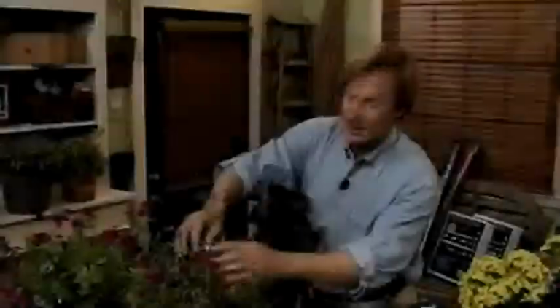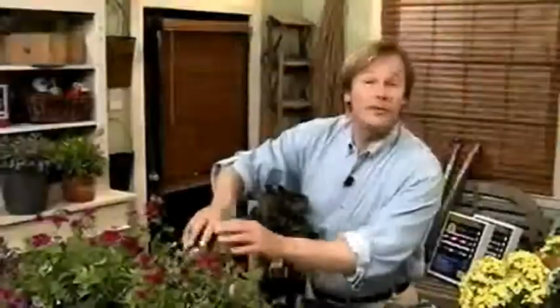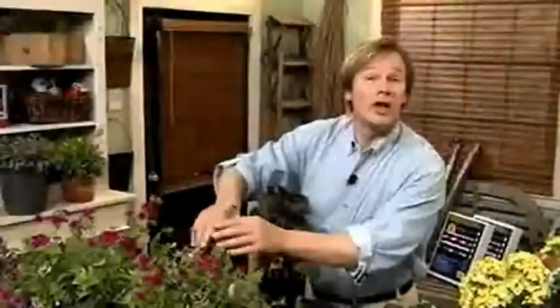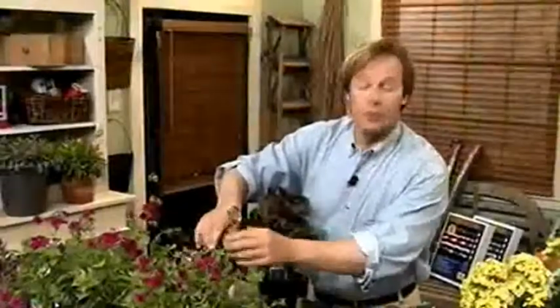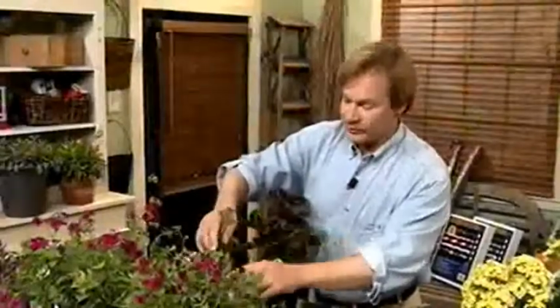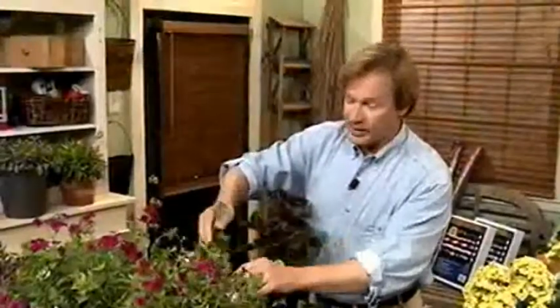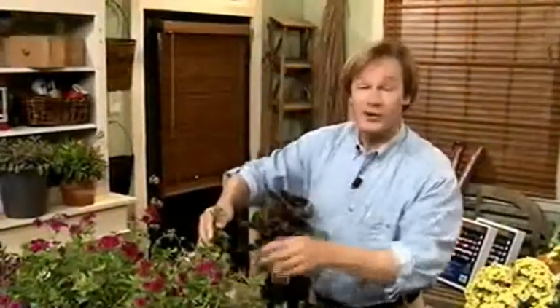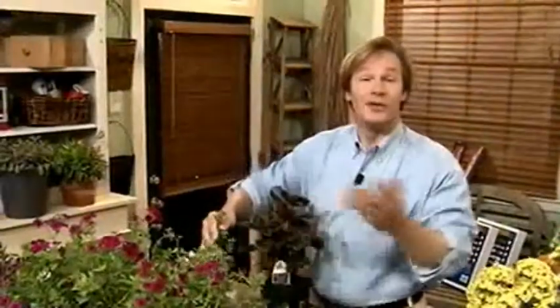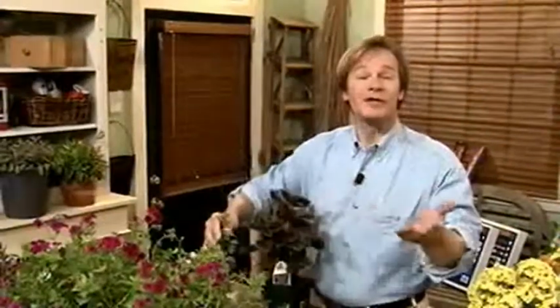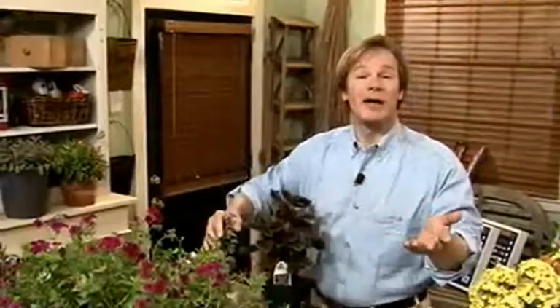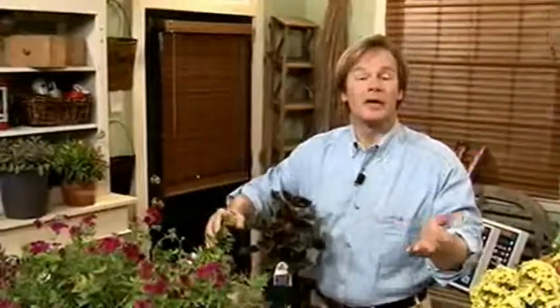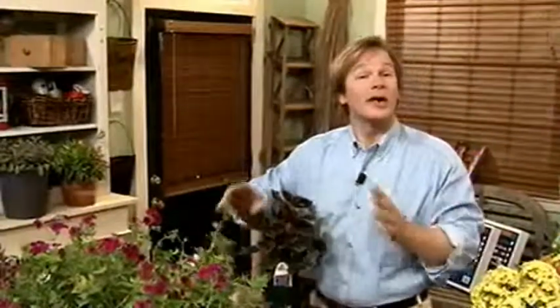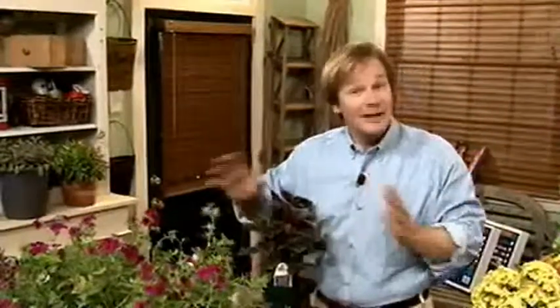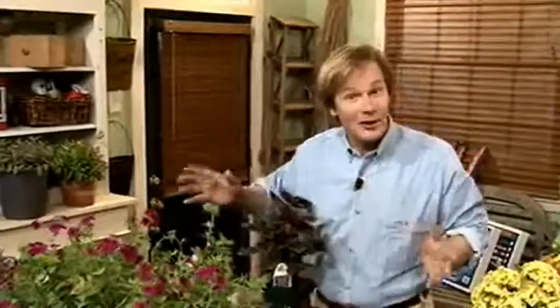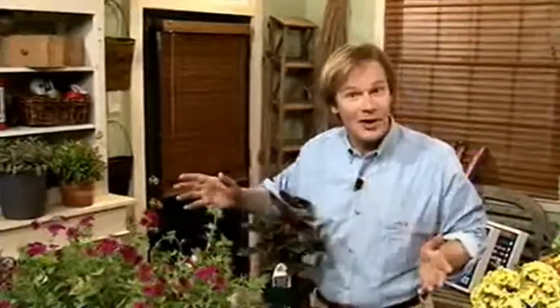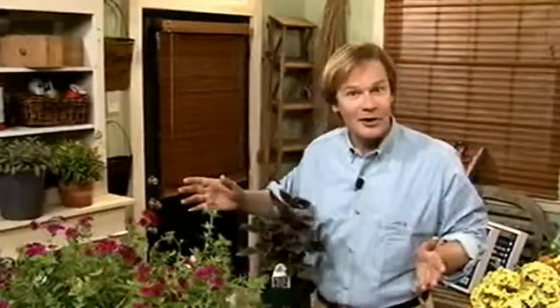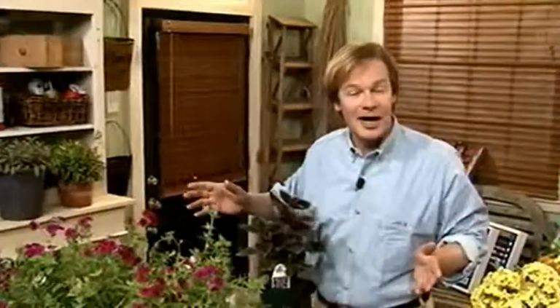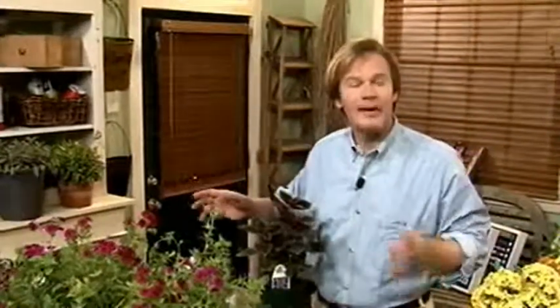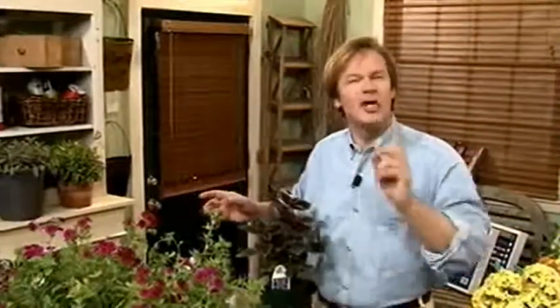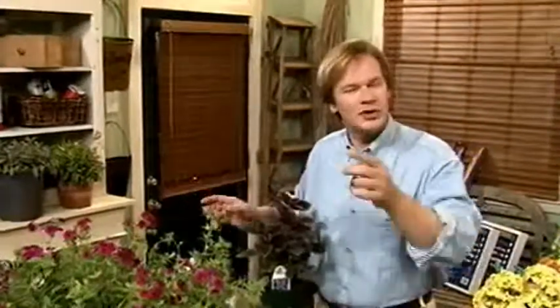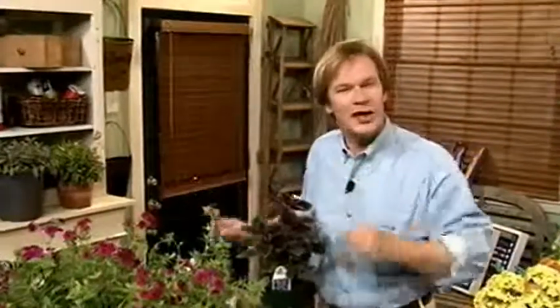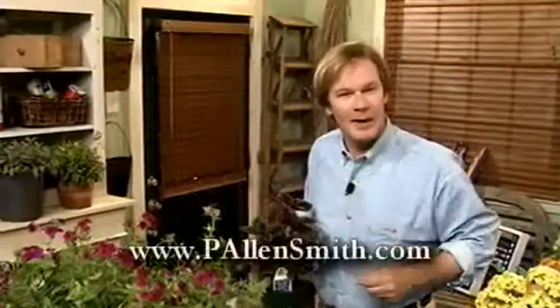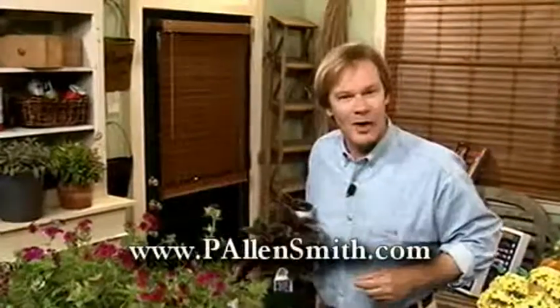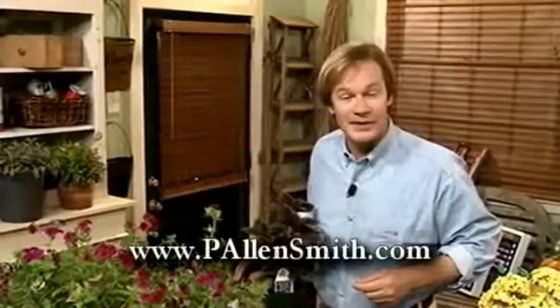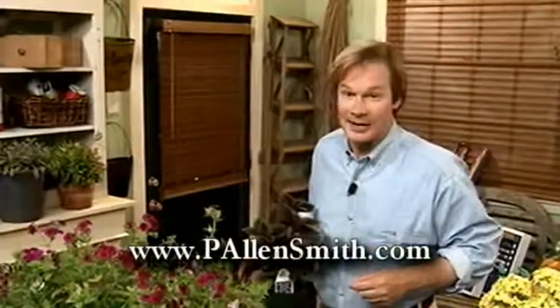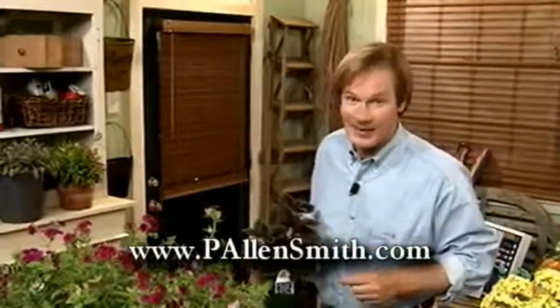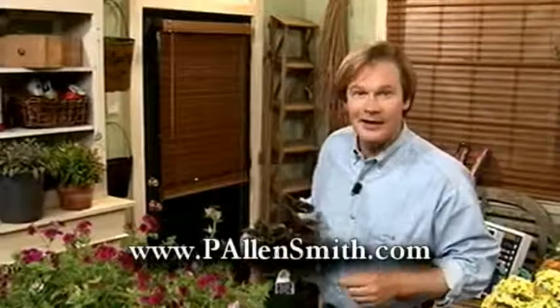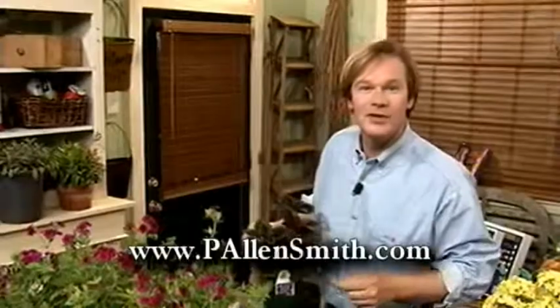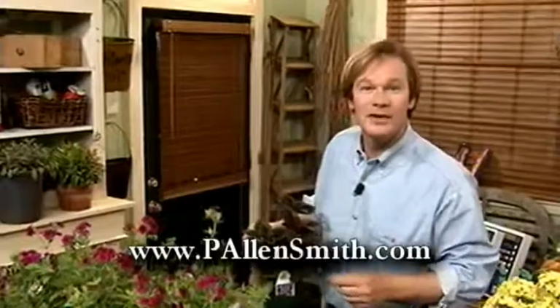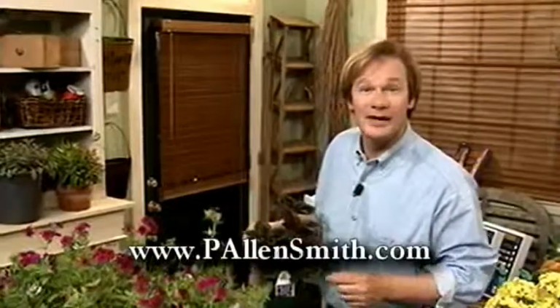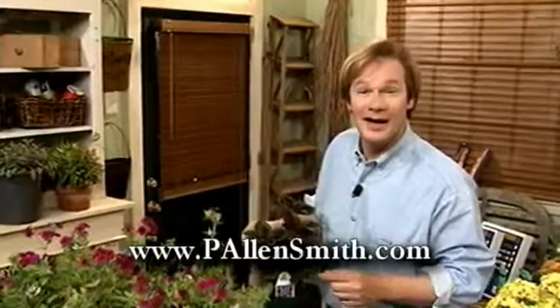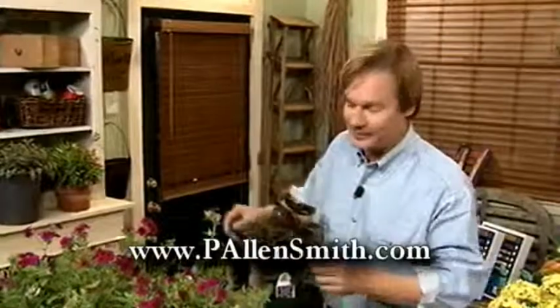If you'd like more information on this topic or any other gardening topic, just check out my website, plandsmith.com.